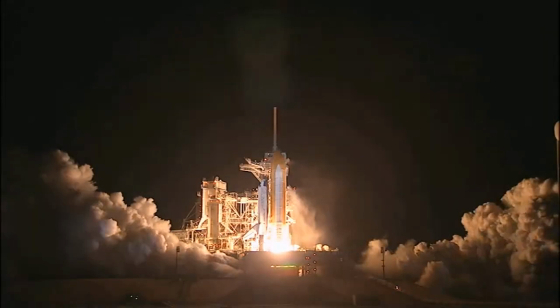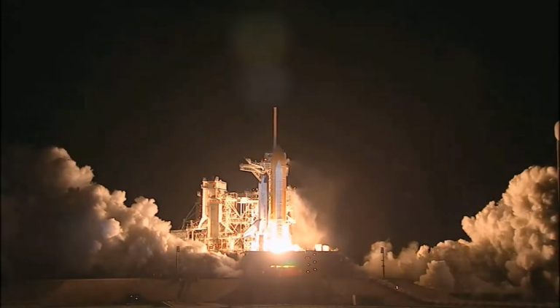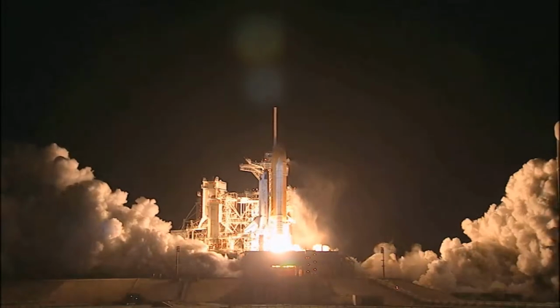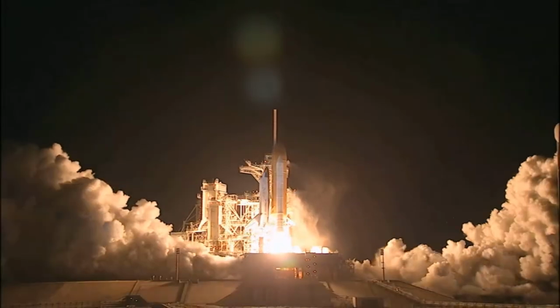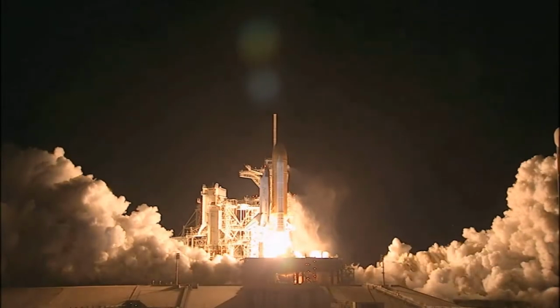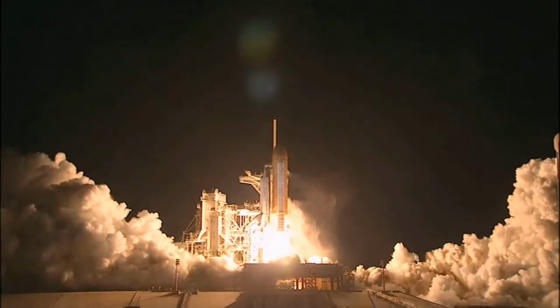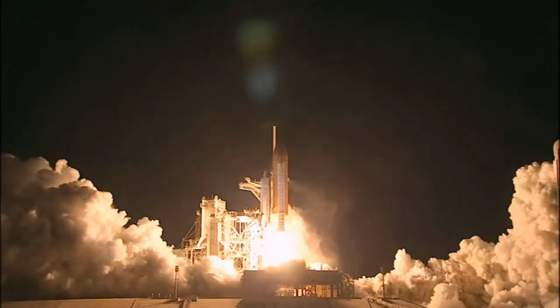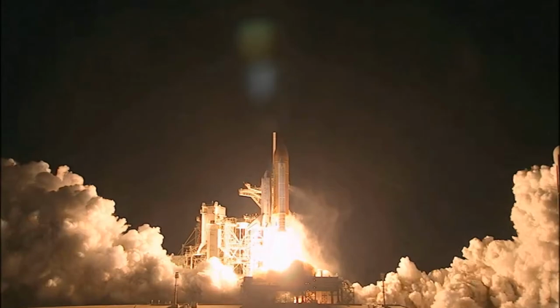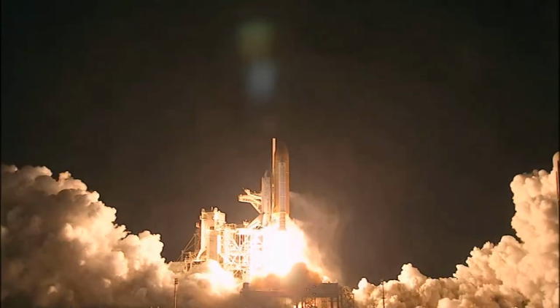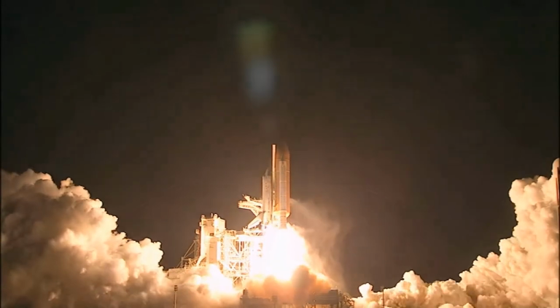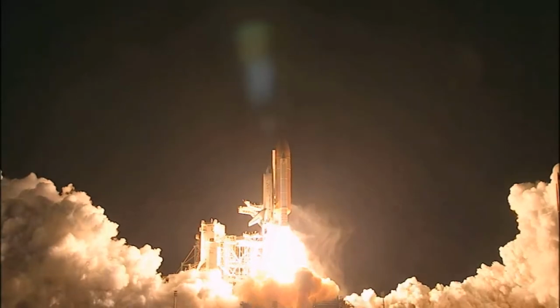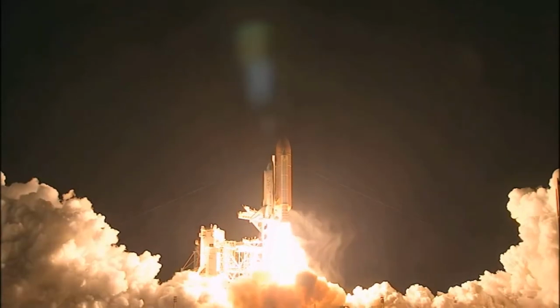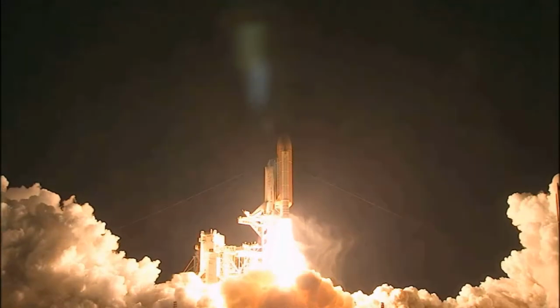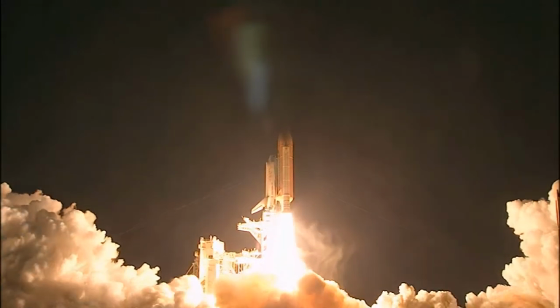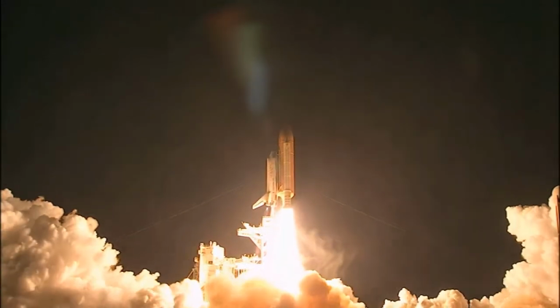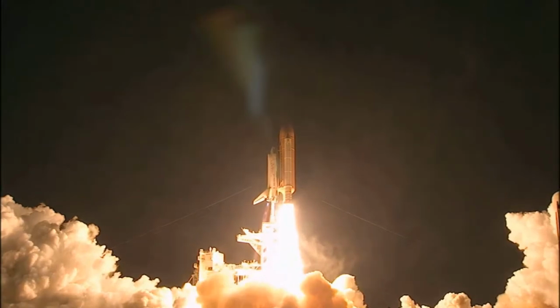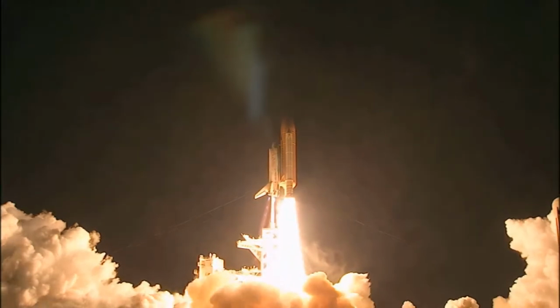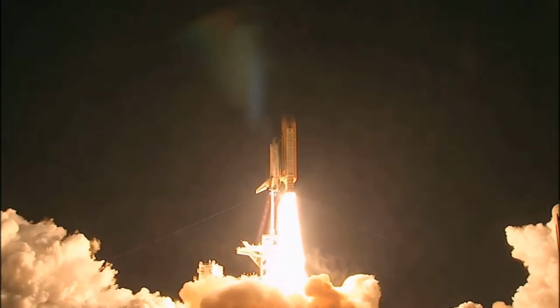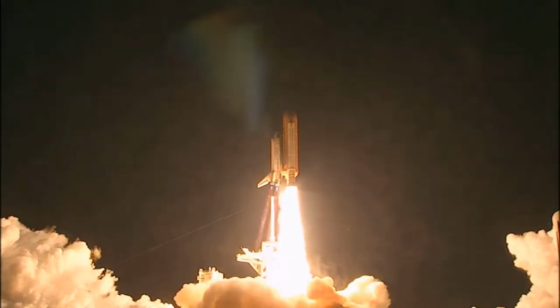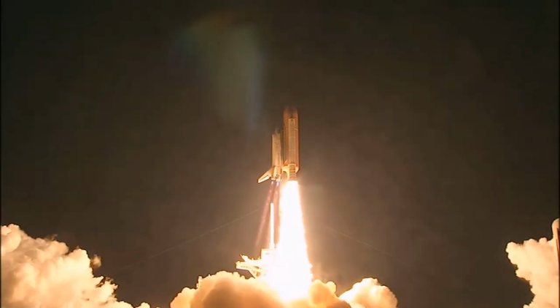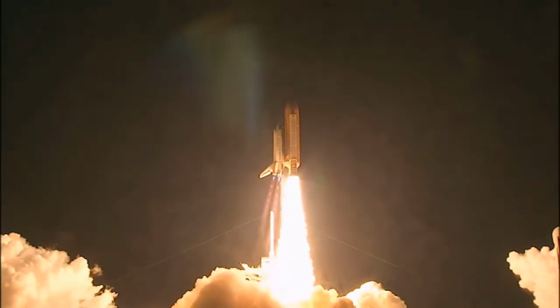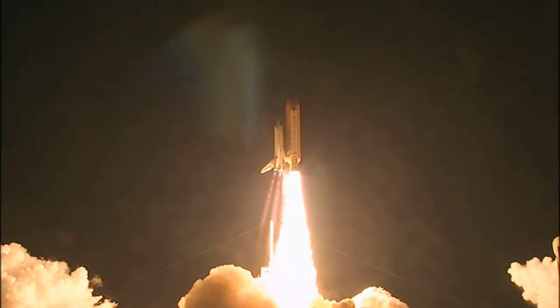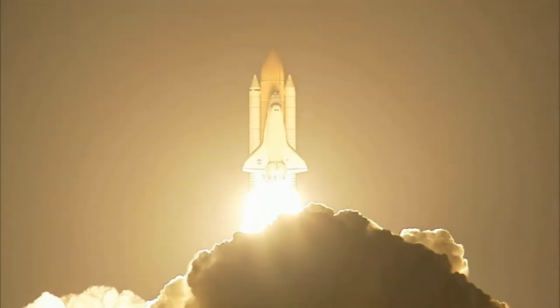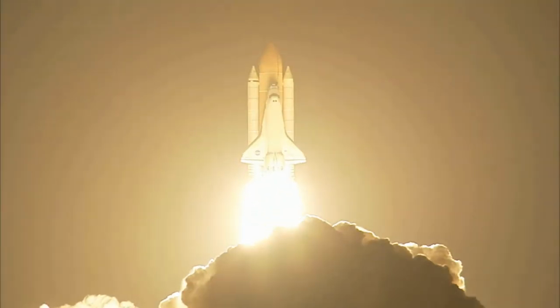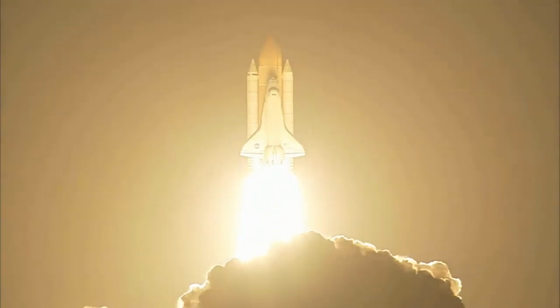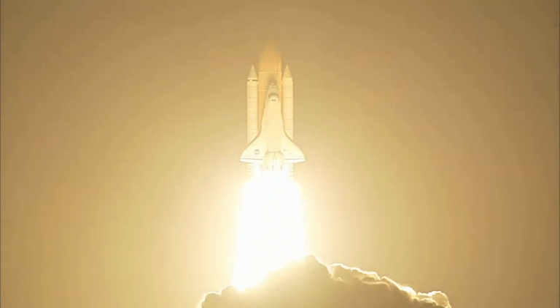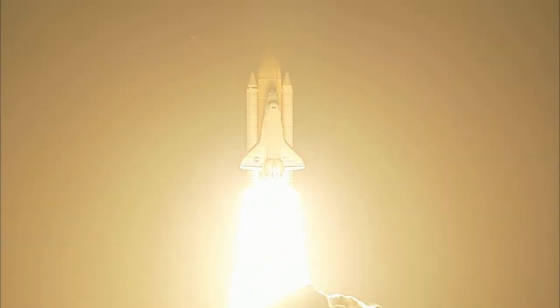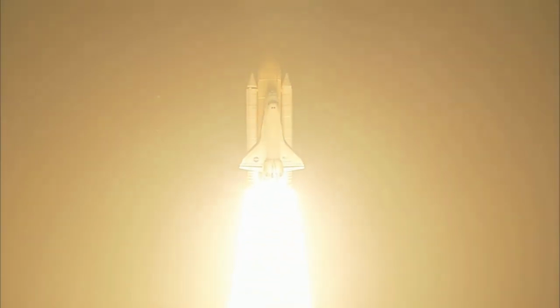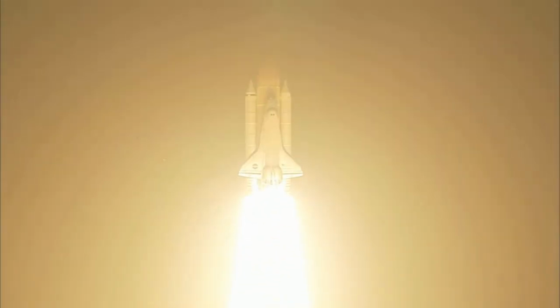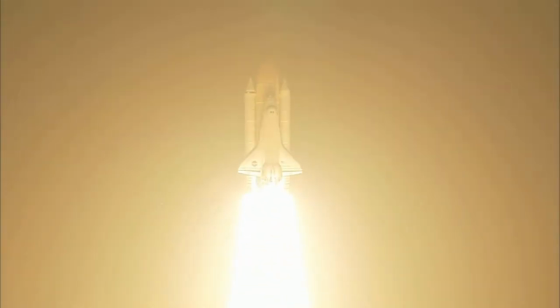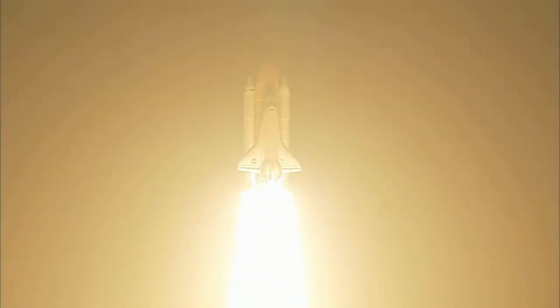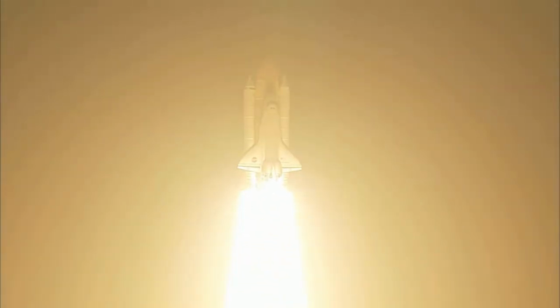Booster ignition and liftoff of Discovery, blazing a trail to scientific discoveries aboard Space Station.